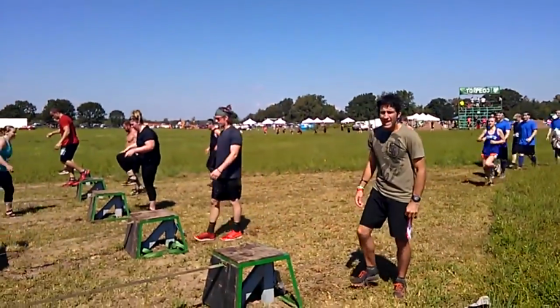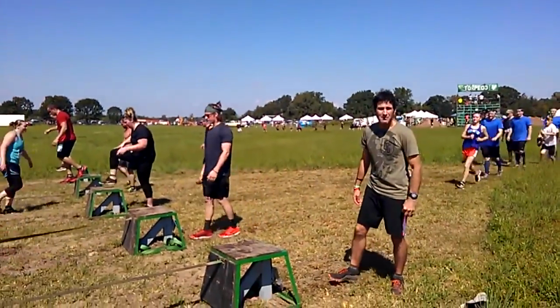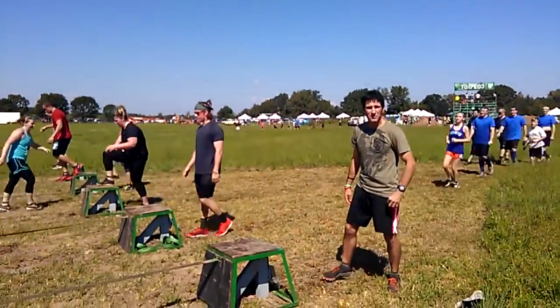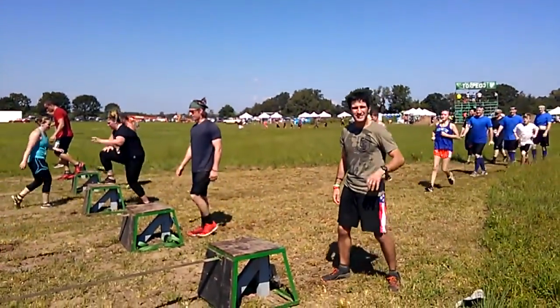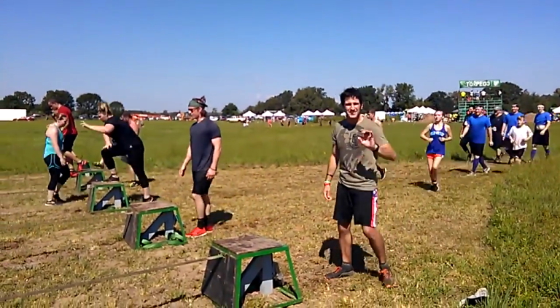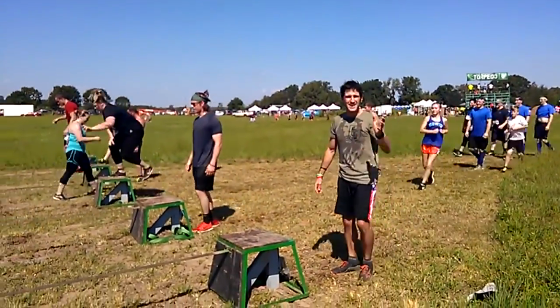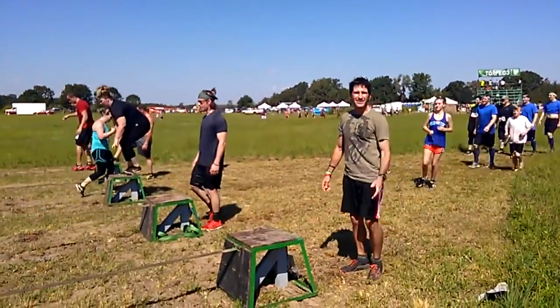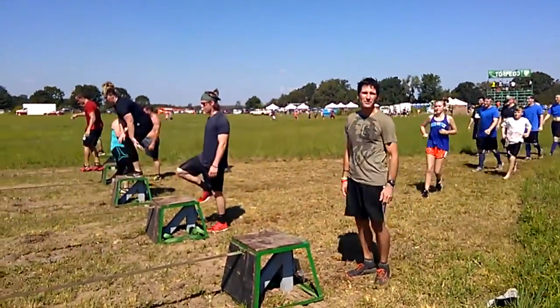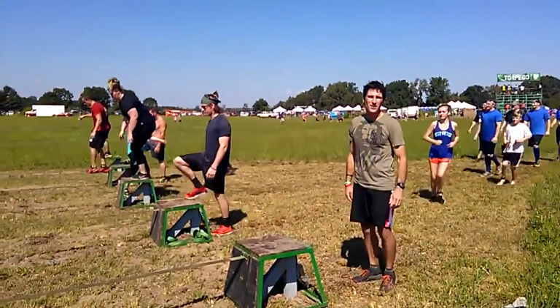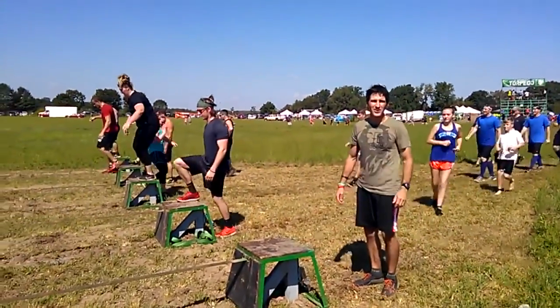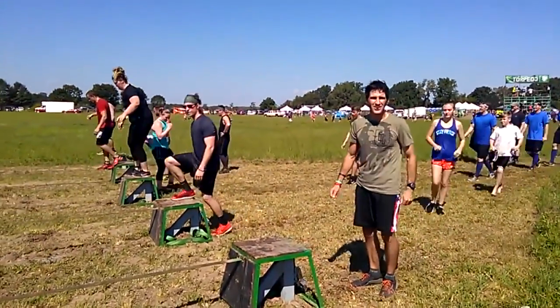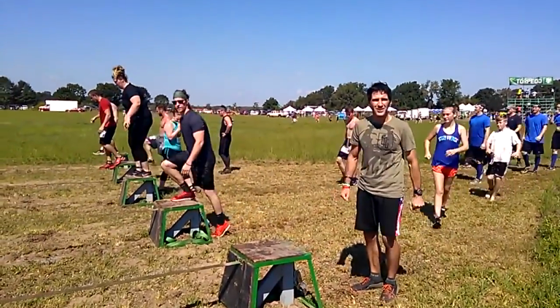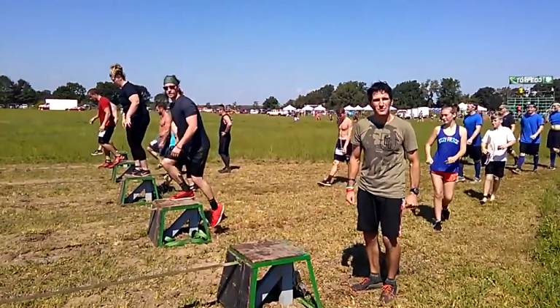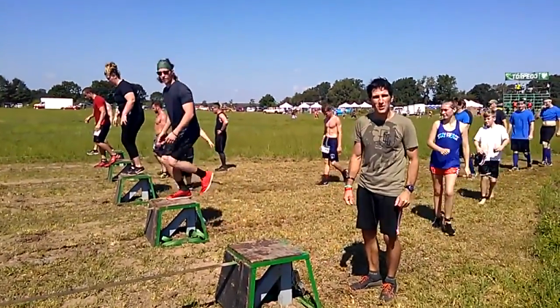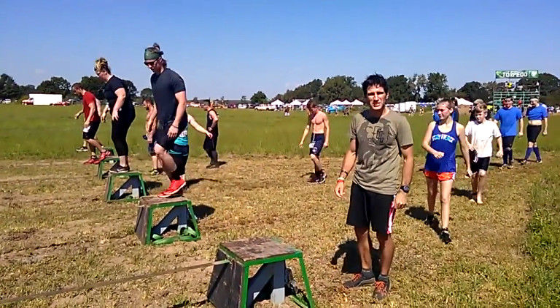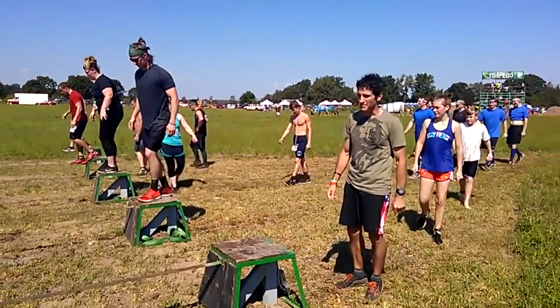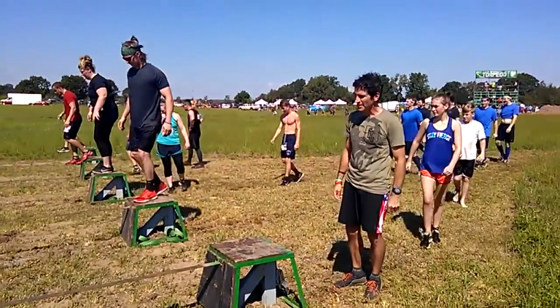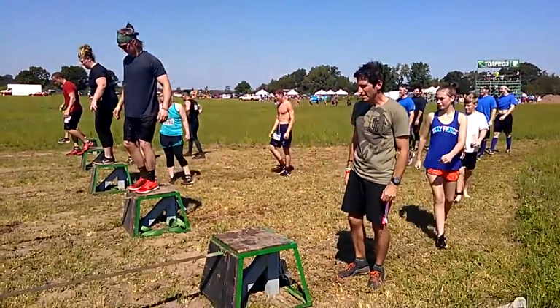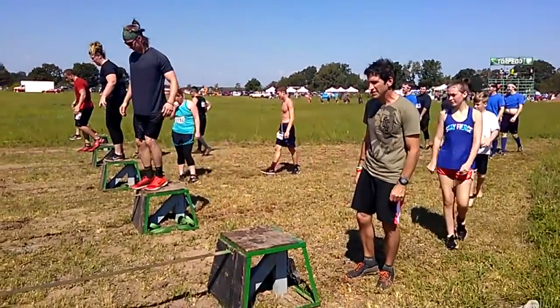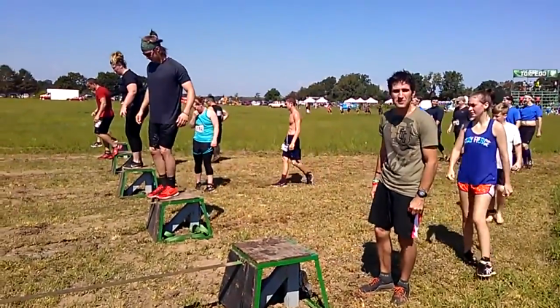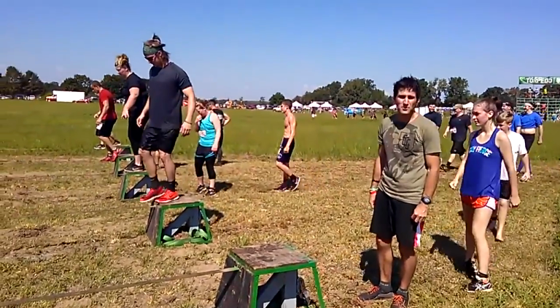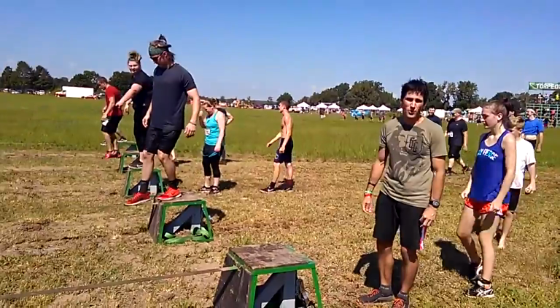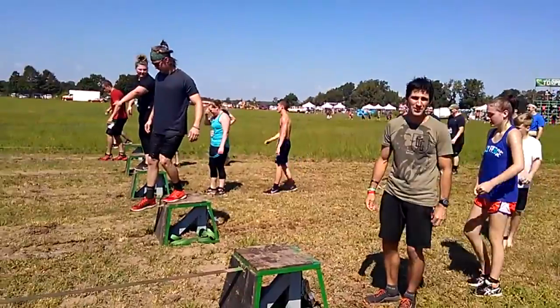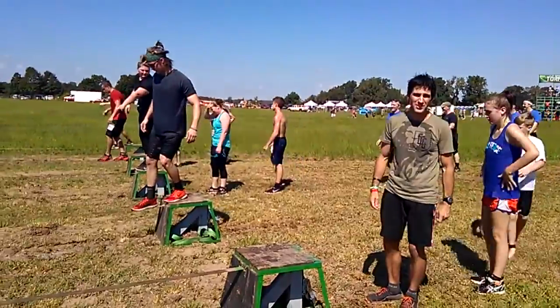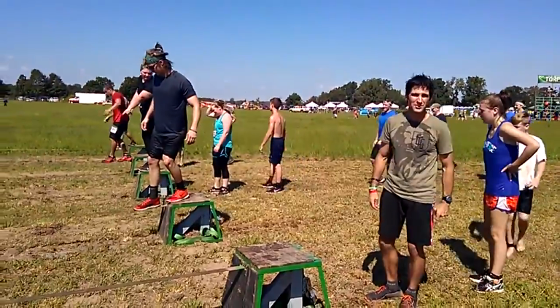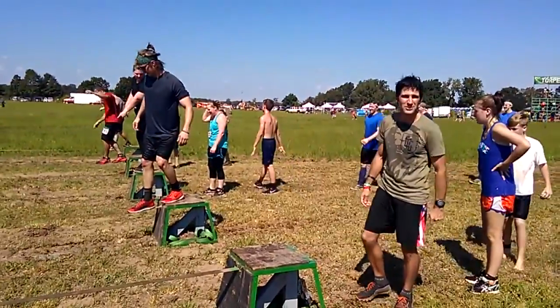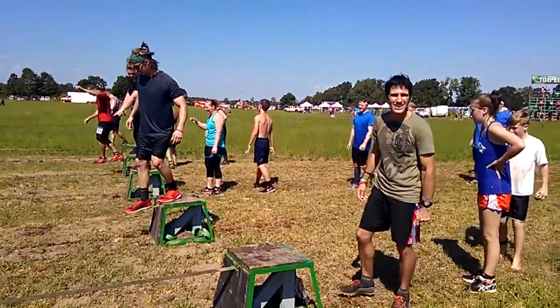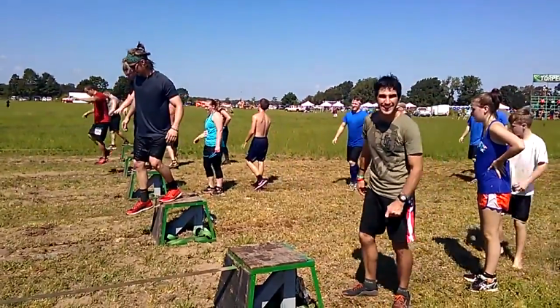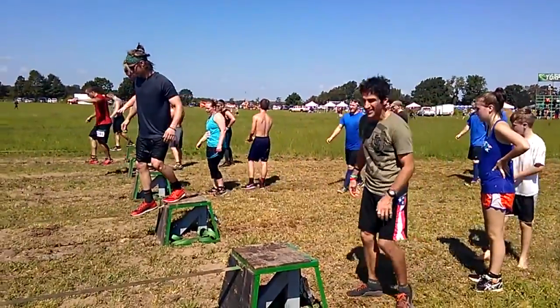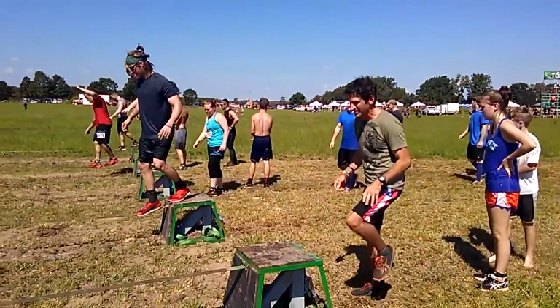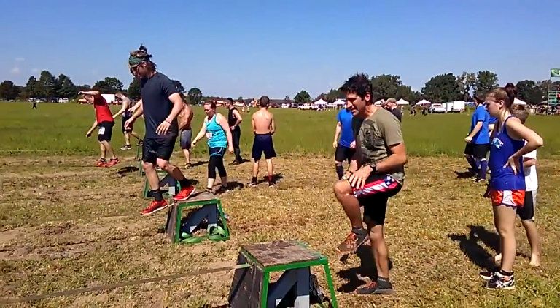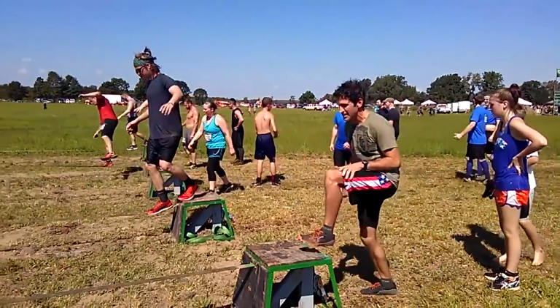Hey everyone, Doug Snyder here with the Gauntlet Pro Team. I'm going to give you a few pointers on doing slack flying today.